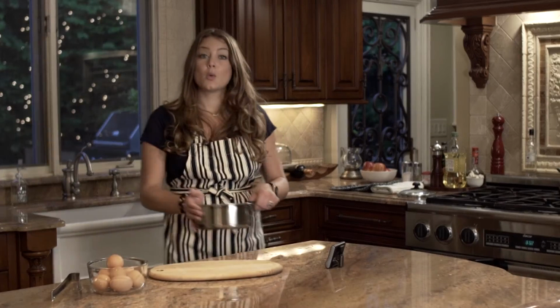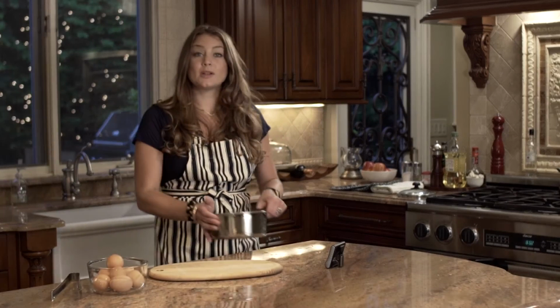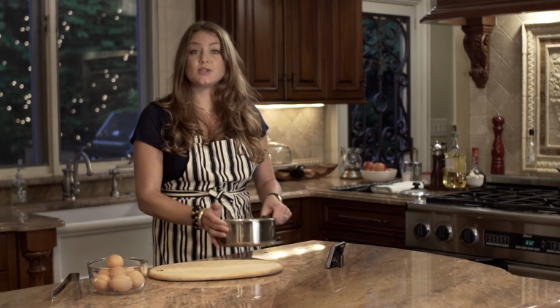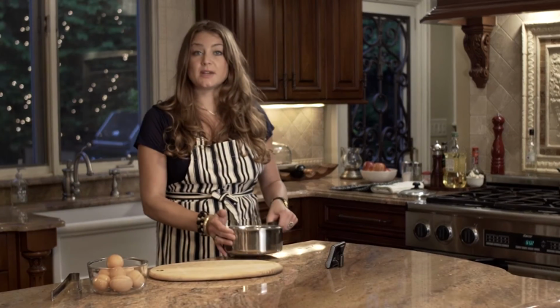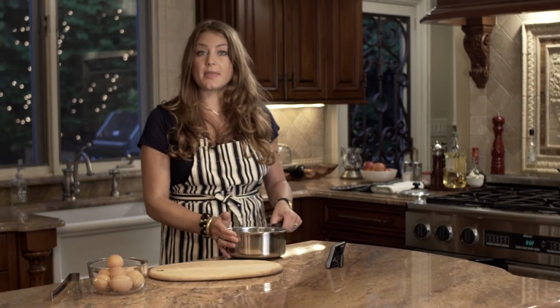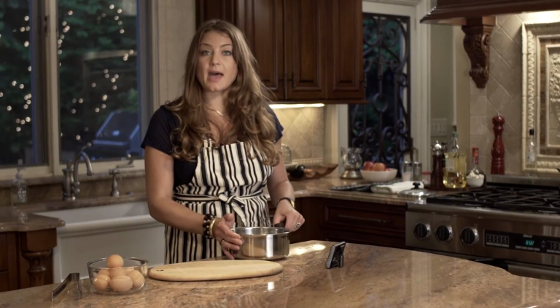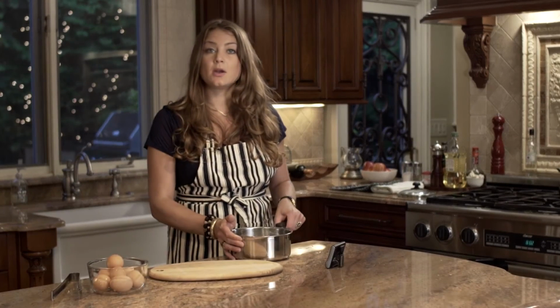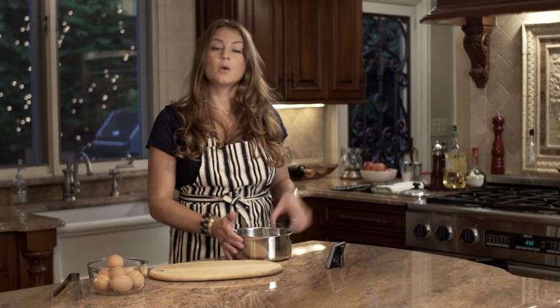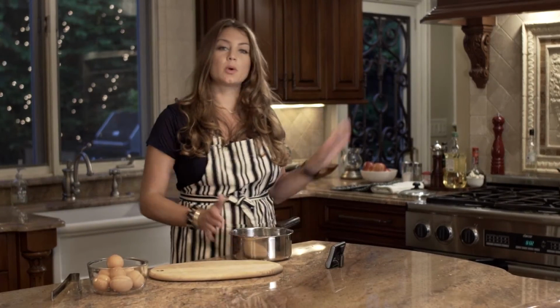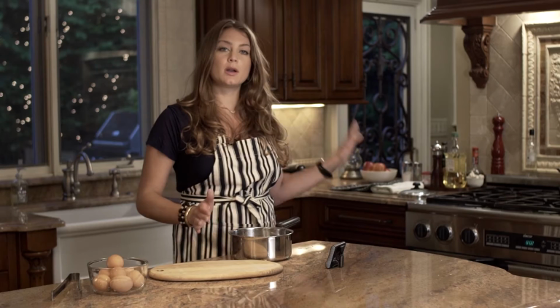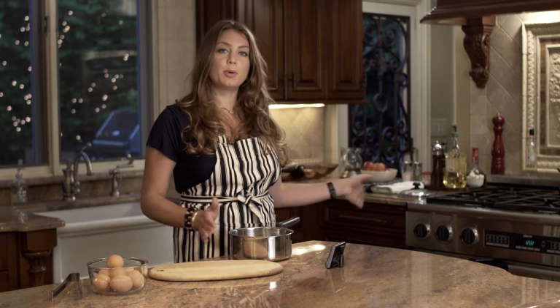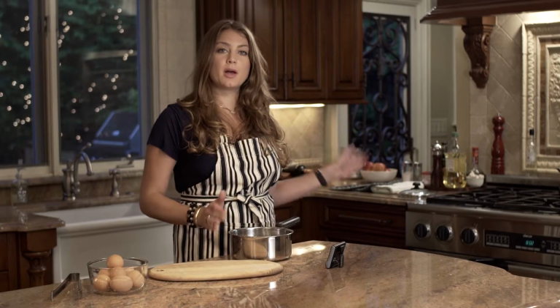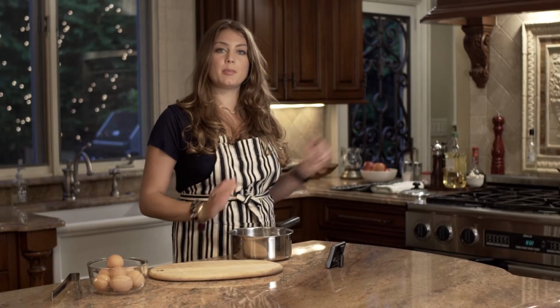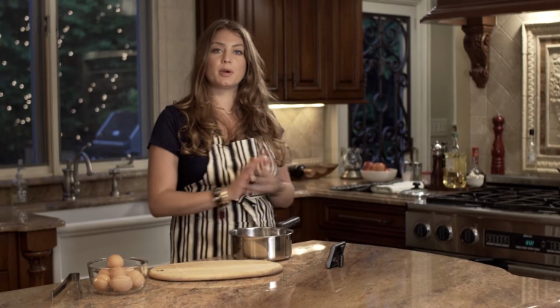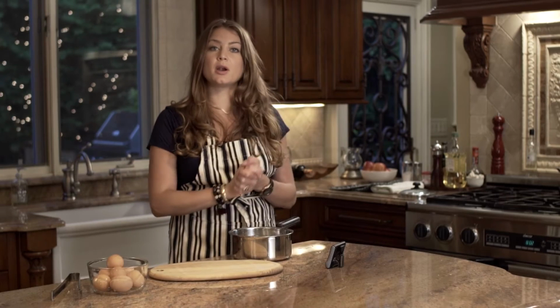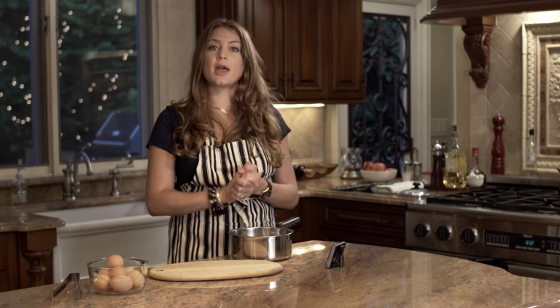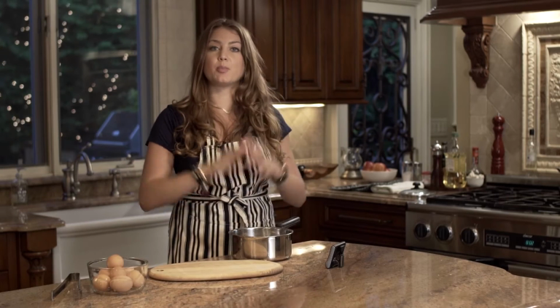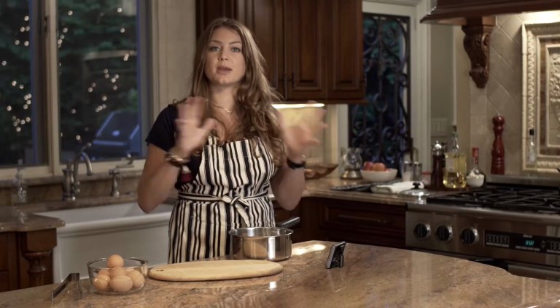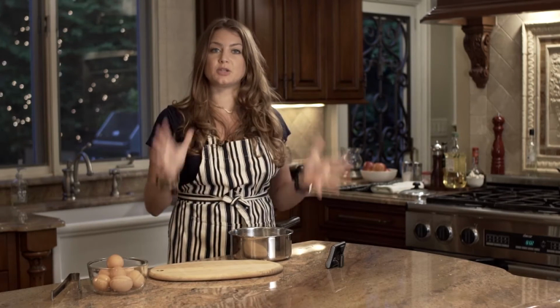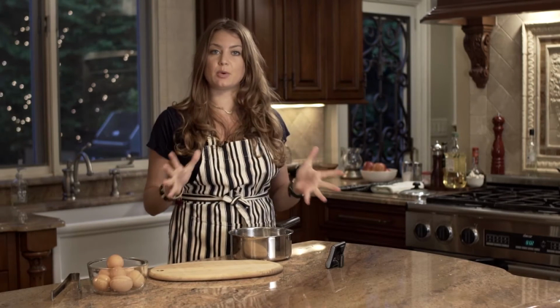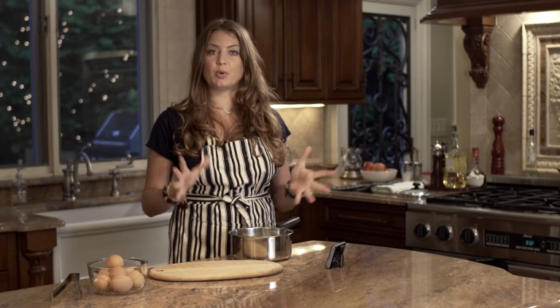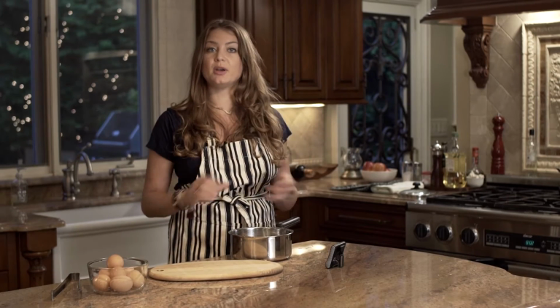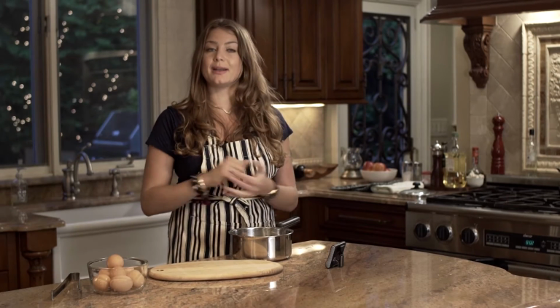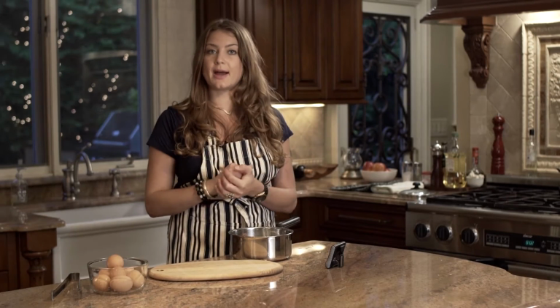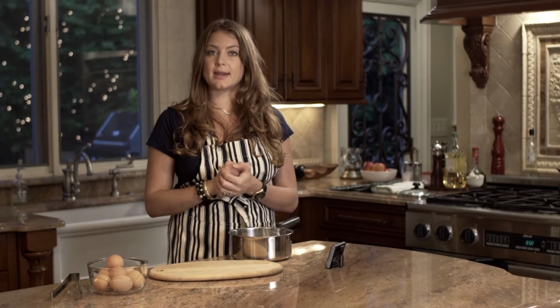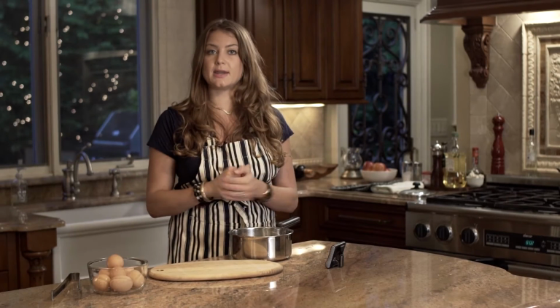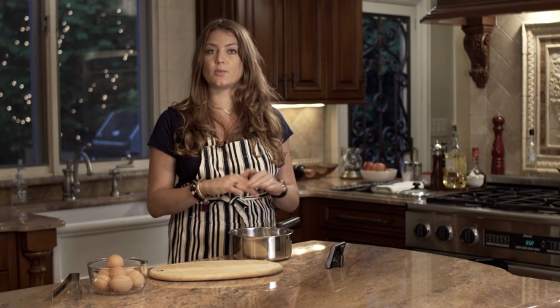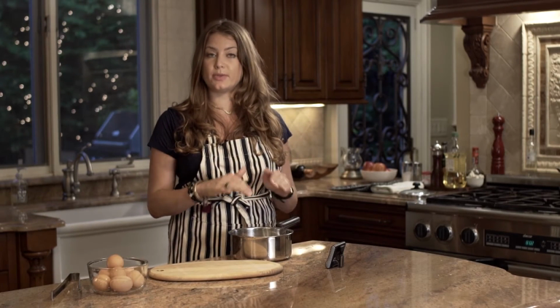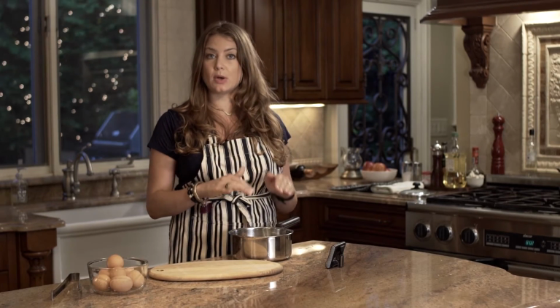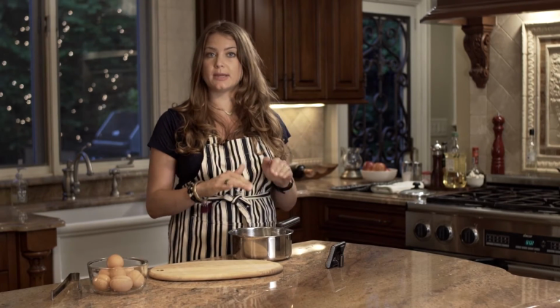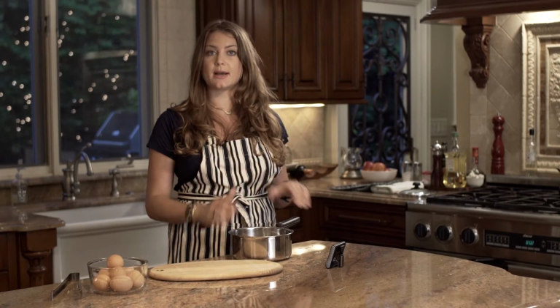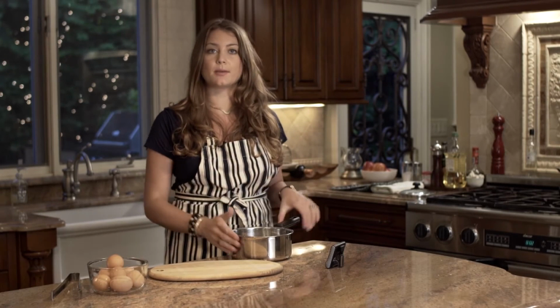Once you've done that, we're going to put it on the burner and bring it to a boil at high heat with no lid on.